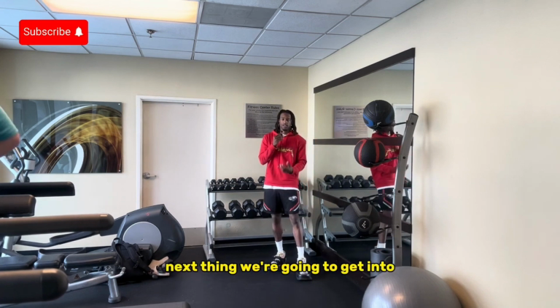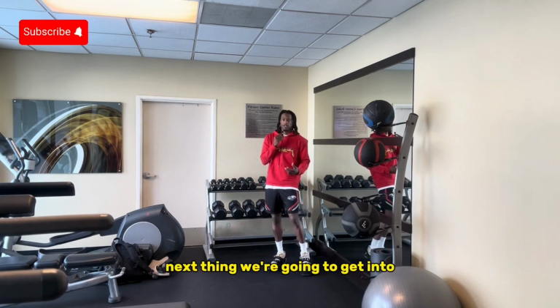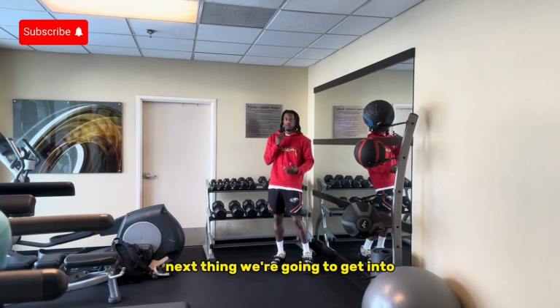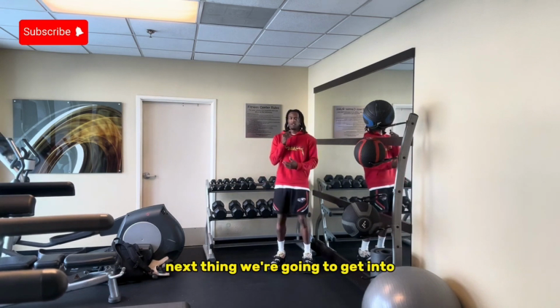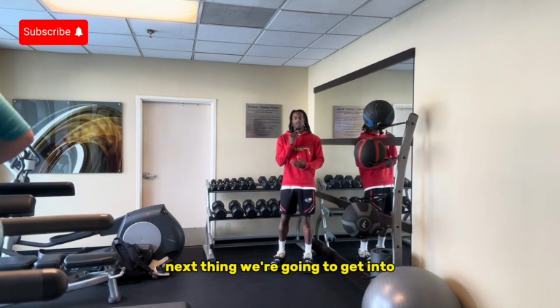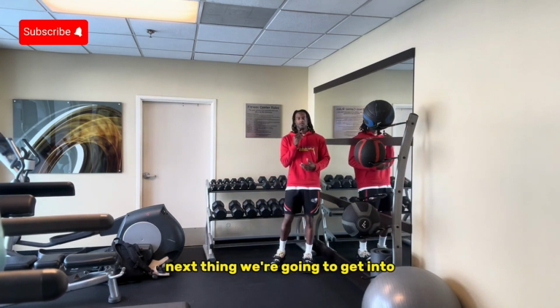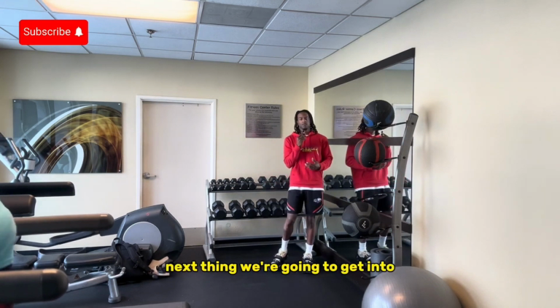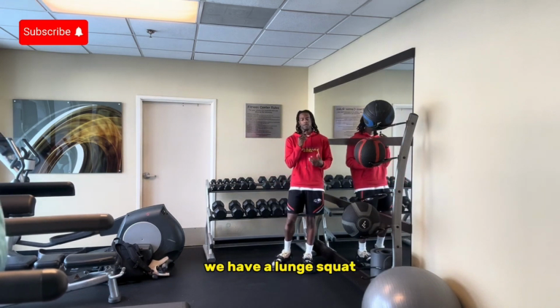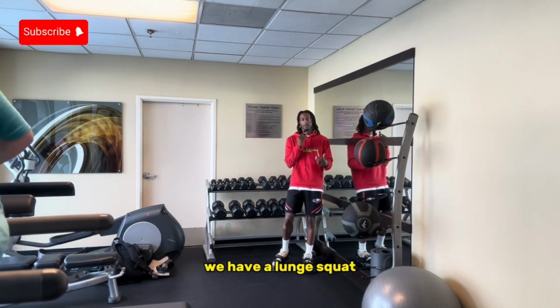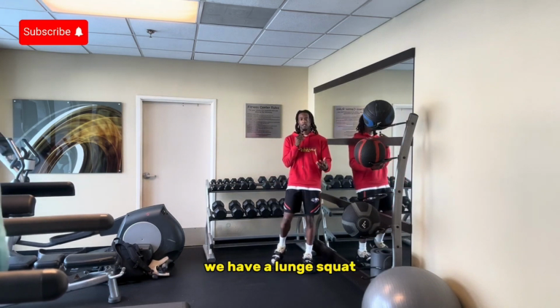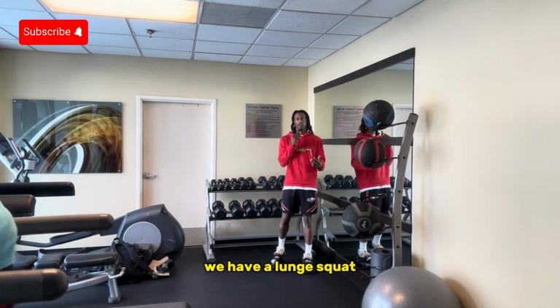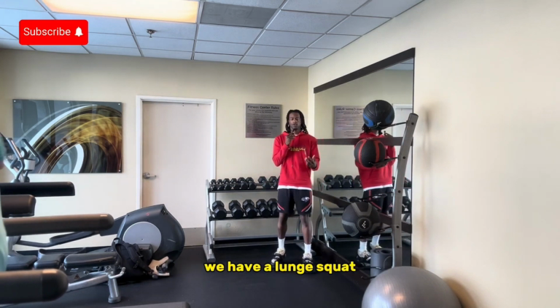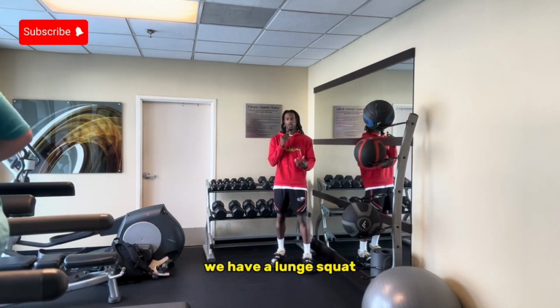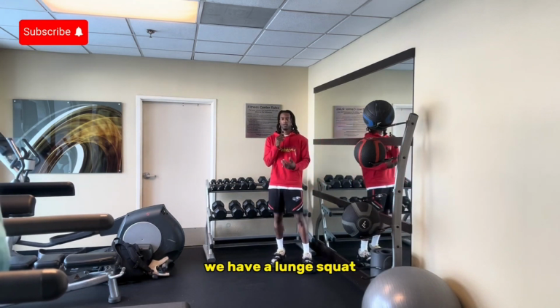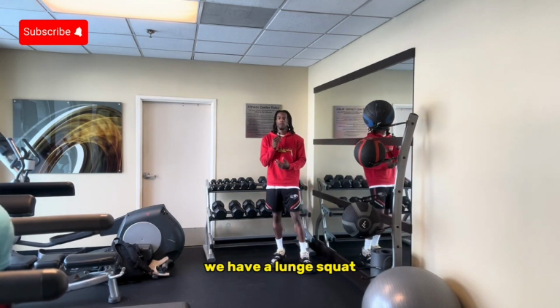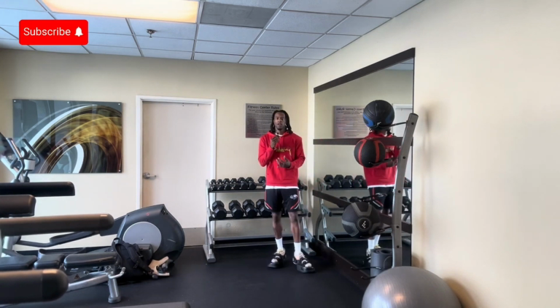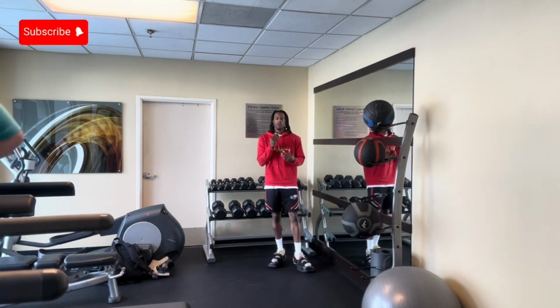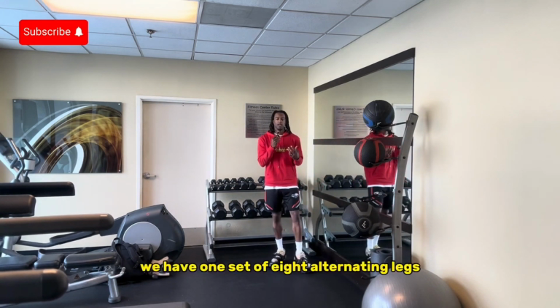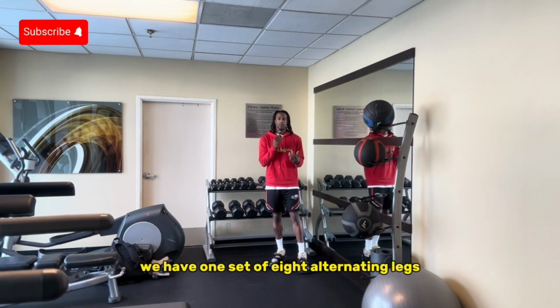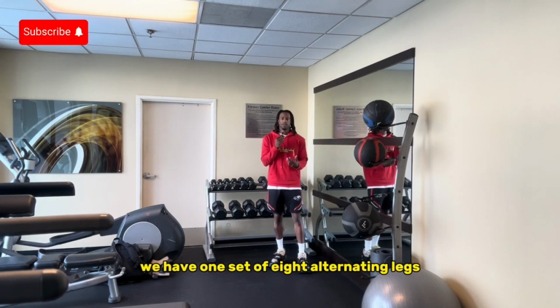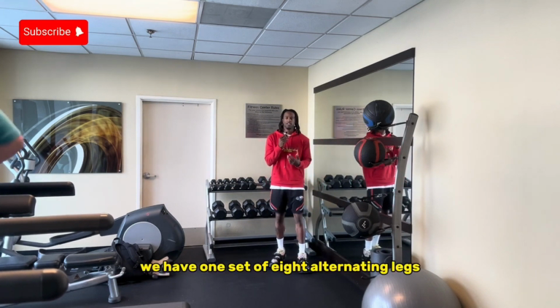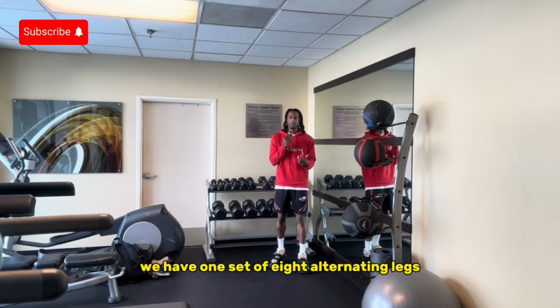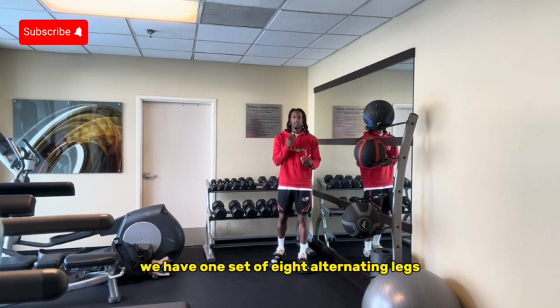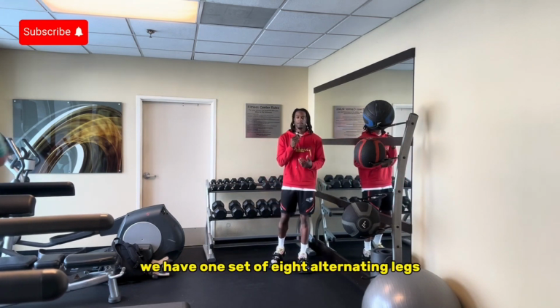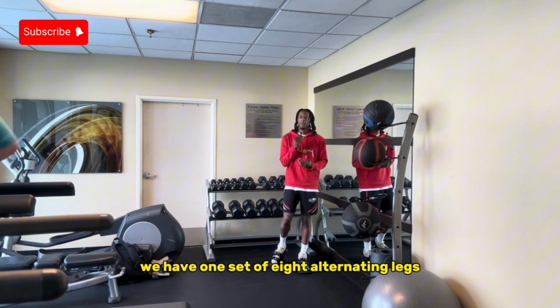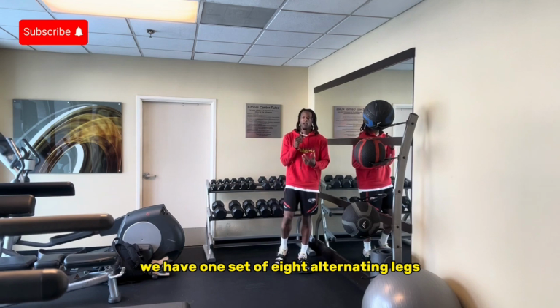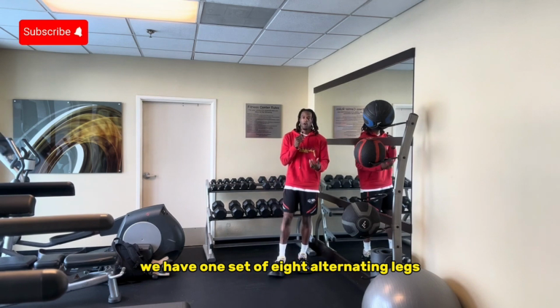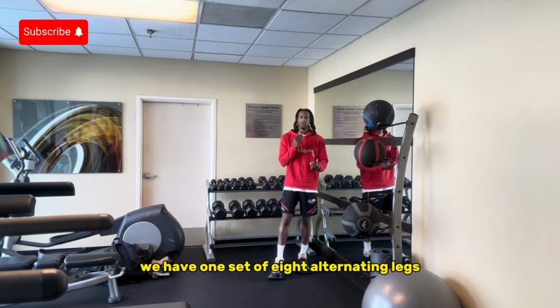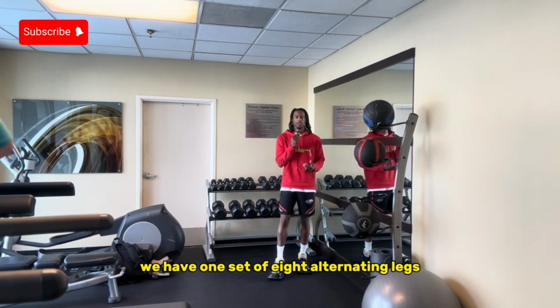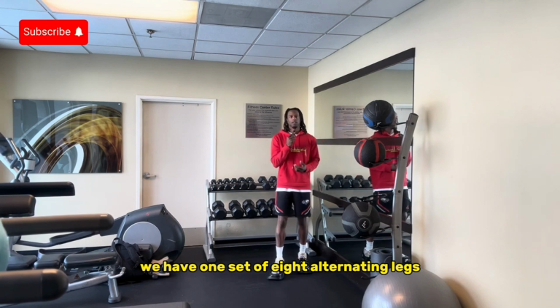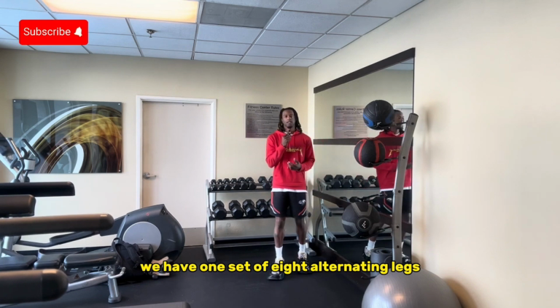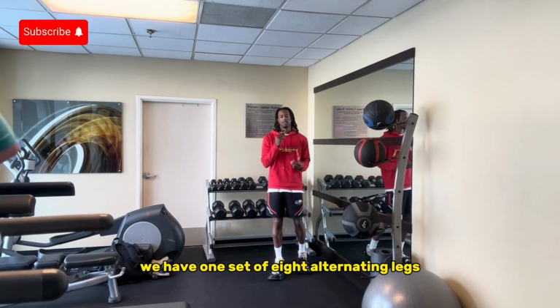Next thing we're going to get into is a lunge squat. We have one set of eight, alternating legs. Let's get into it.